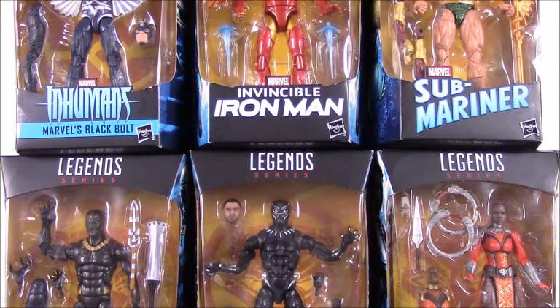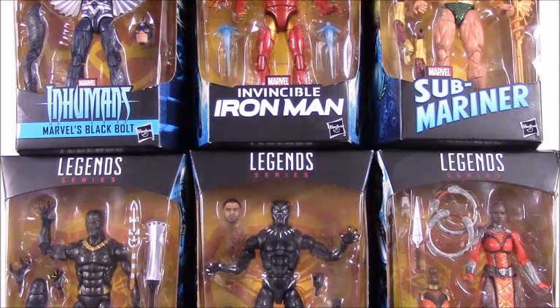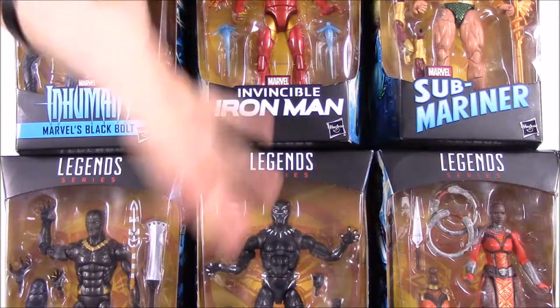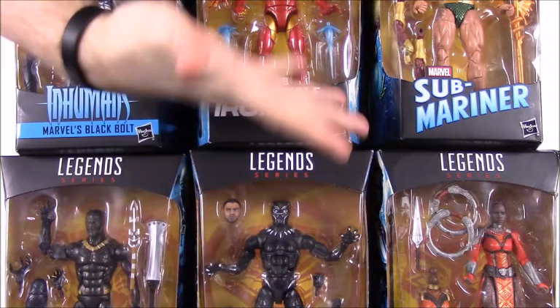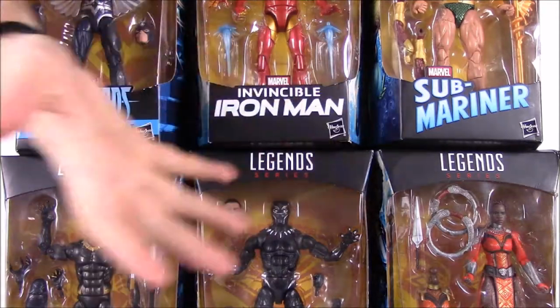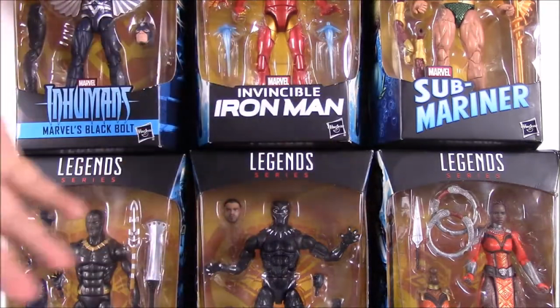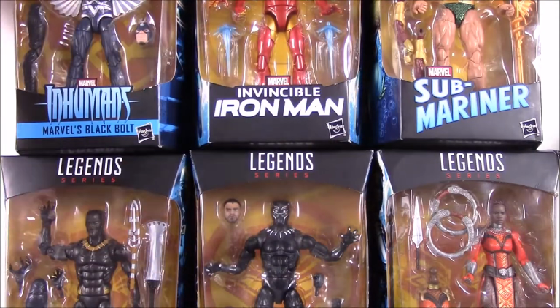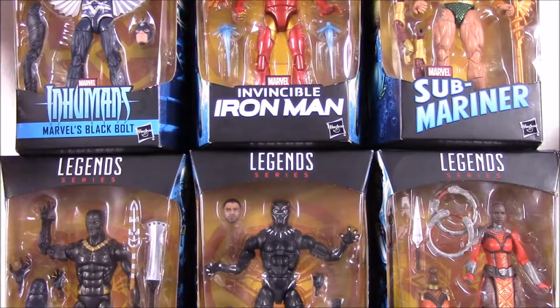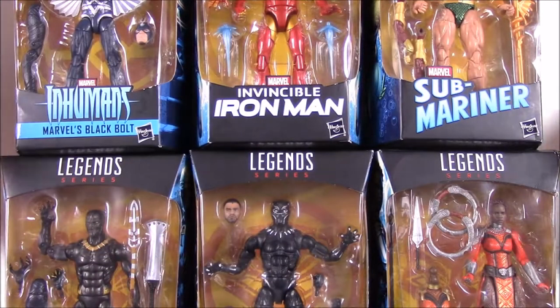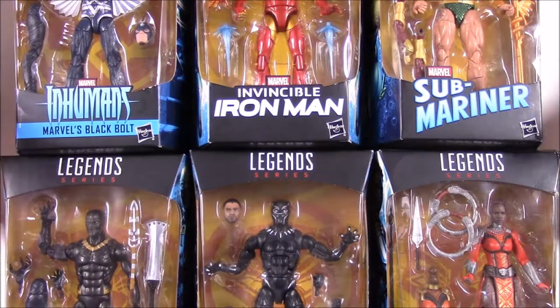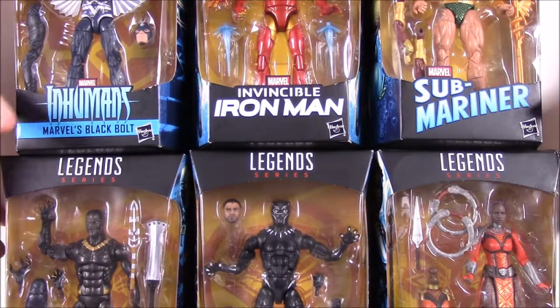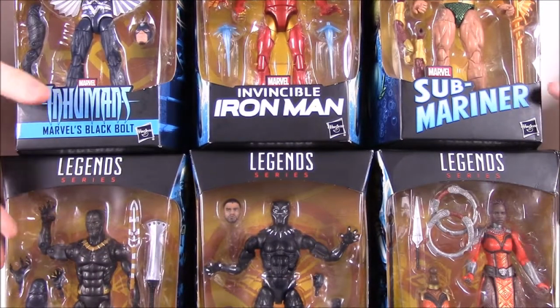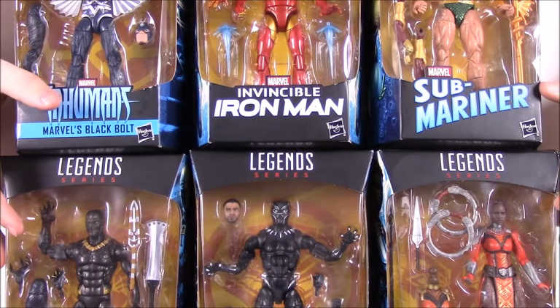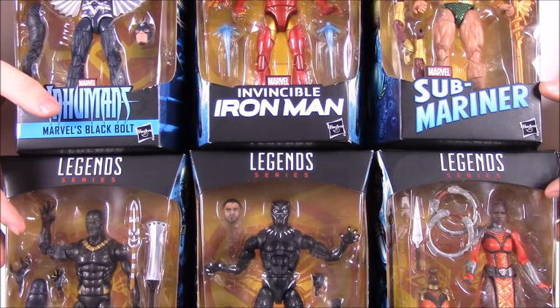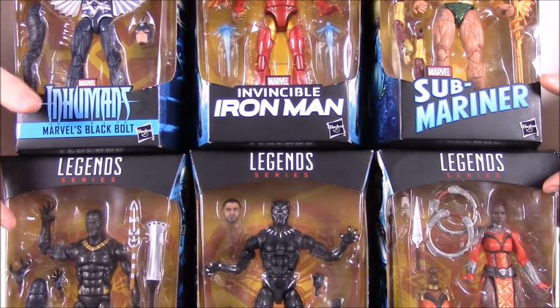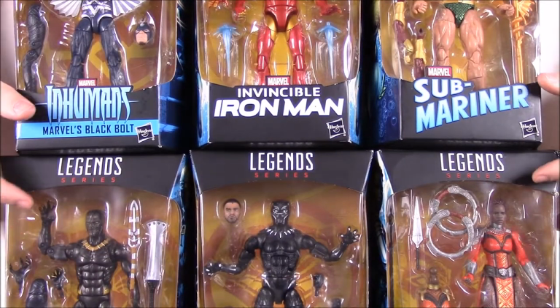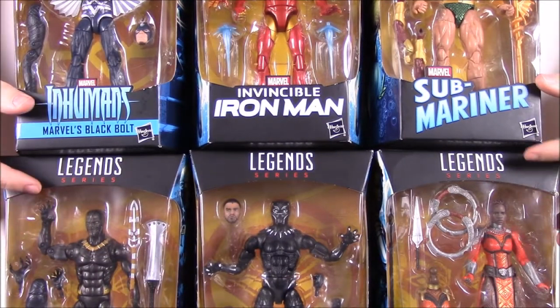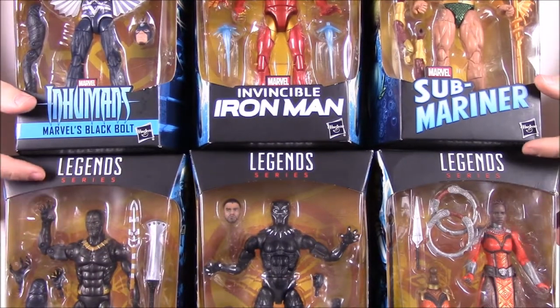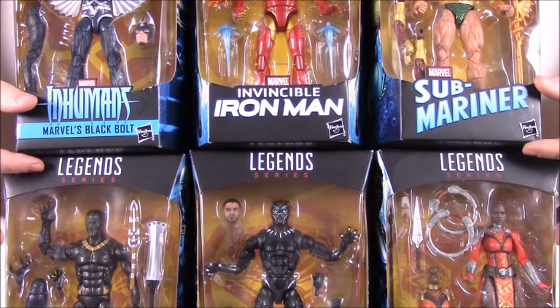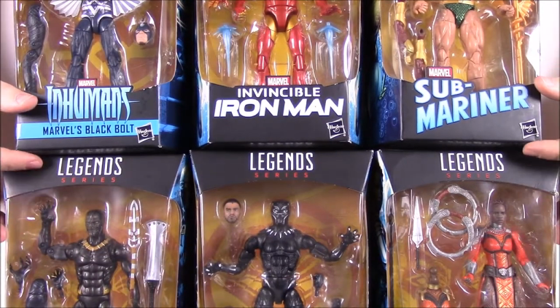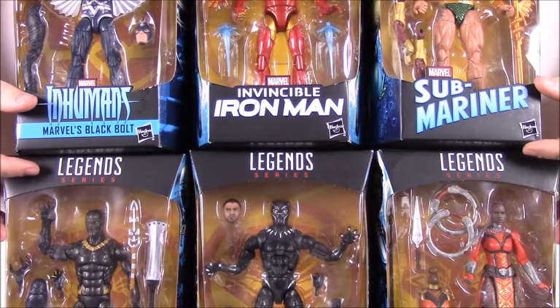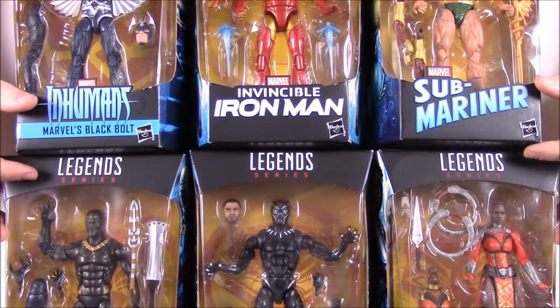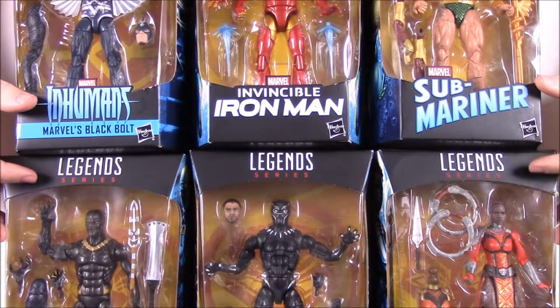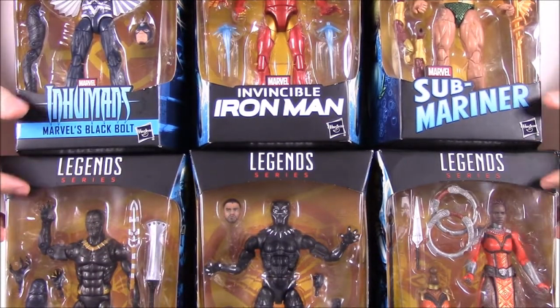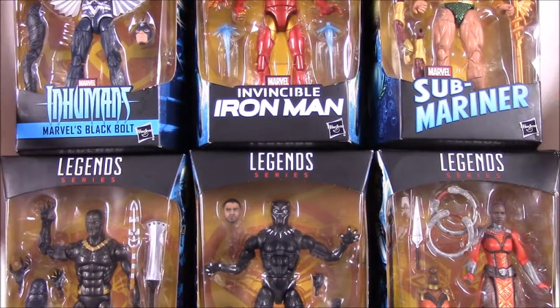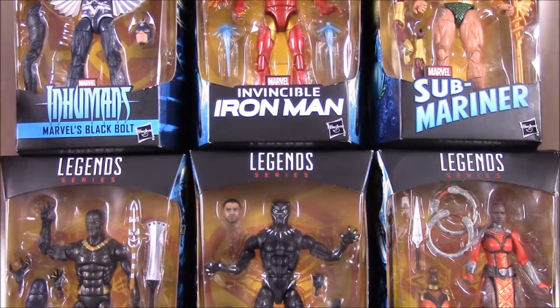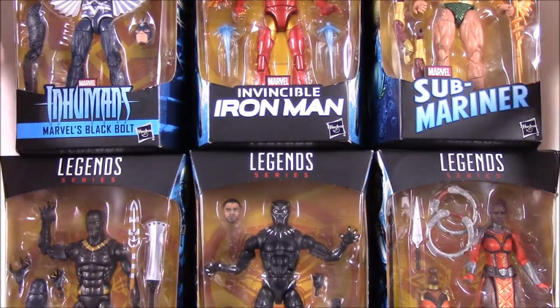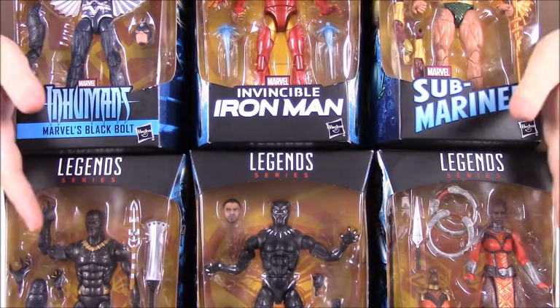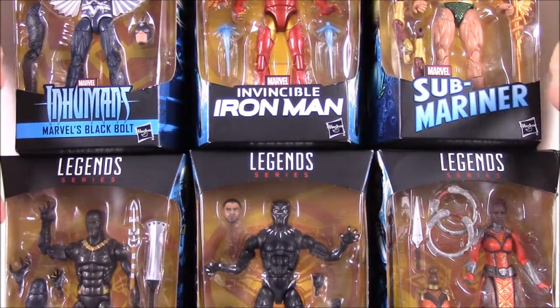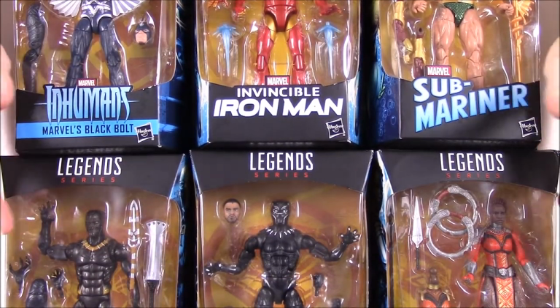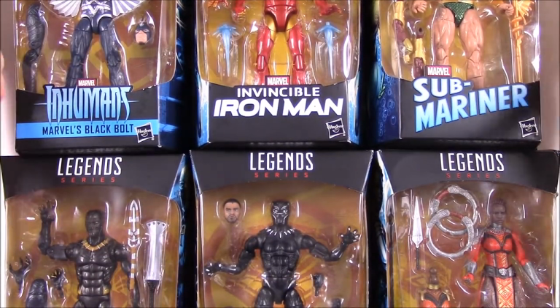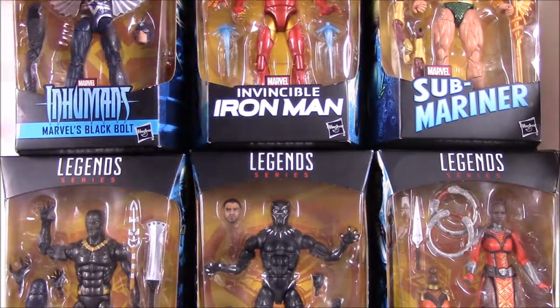What's up guys, Awesome Nerd Show here. Today we're opening and reviewing this Marvel Legends set of the Black Panther Wave.